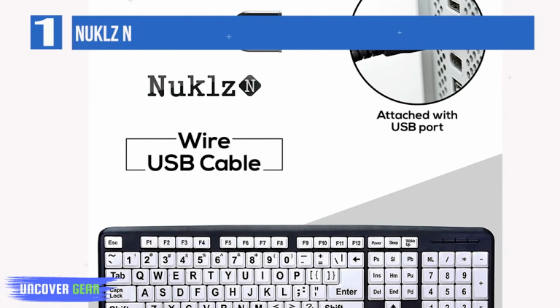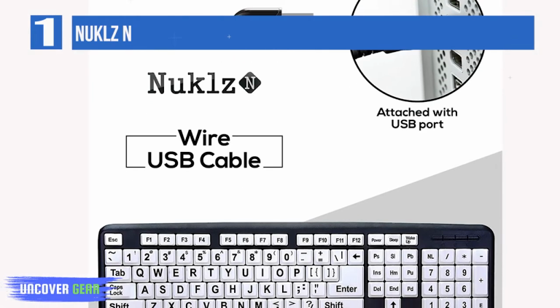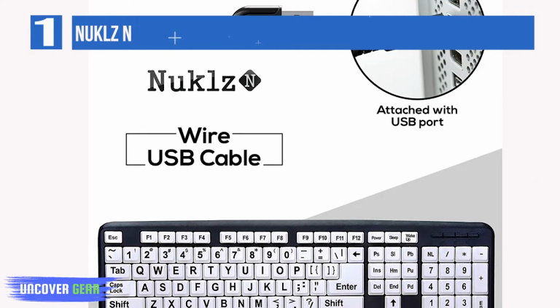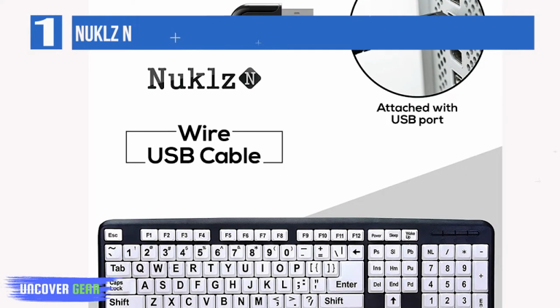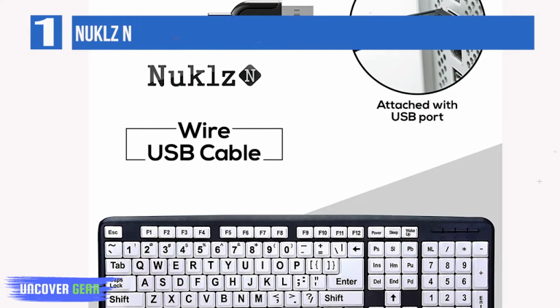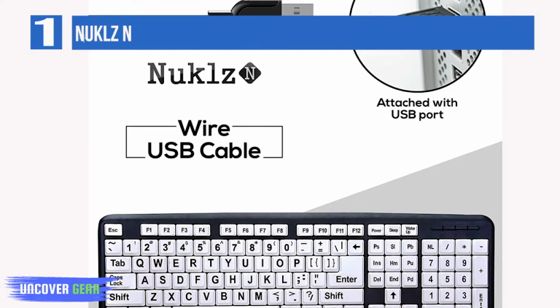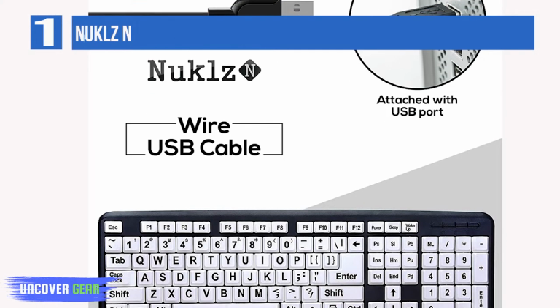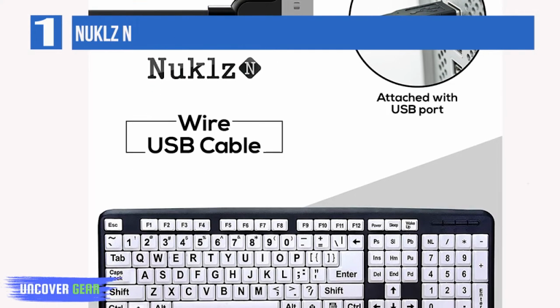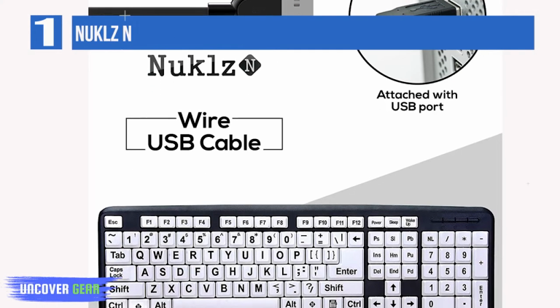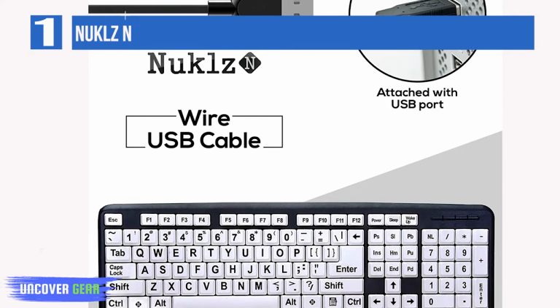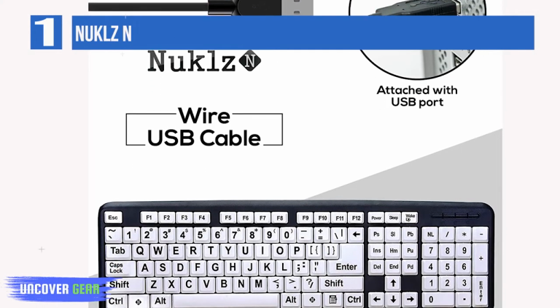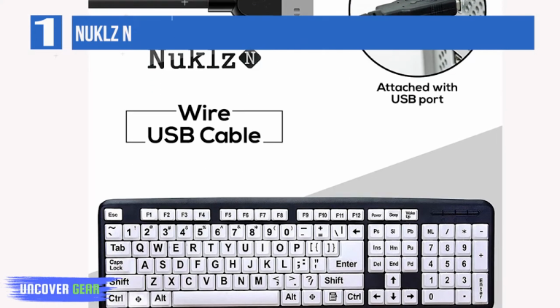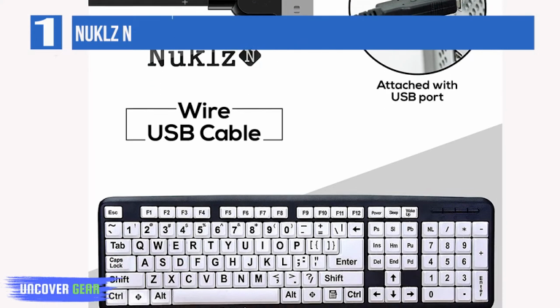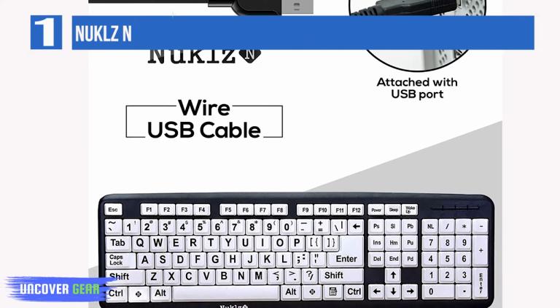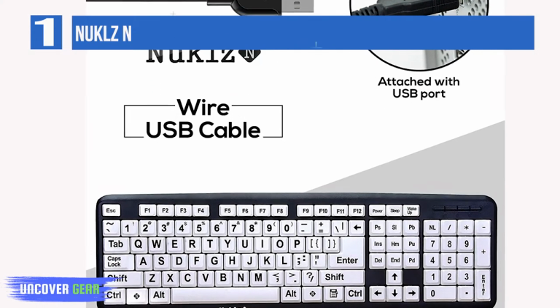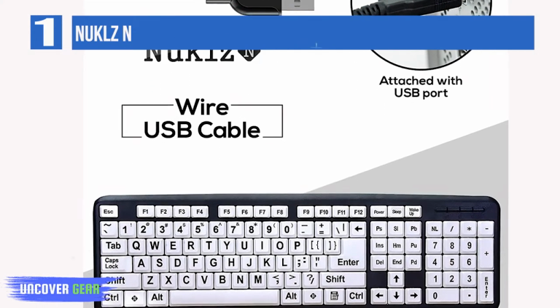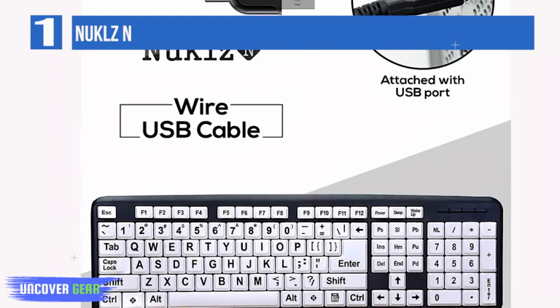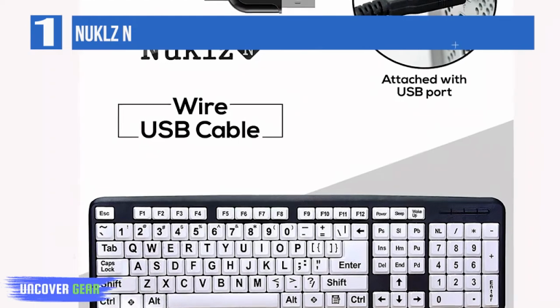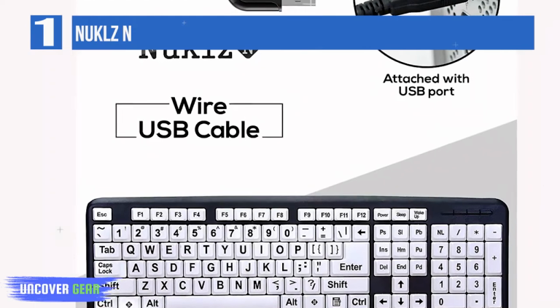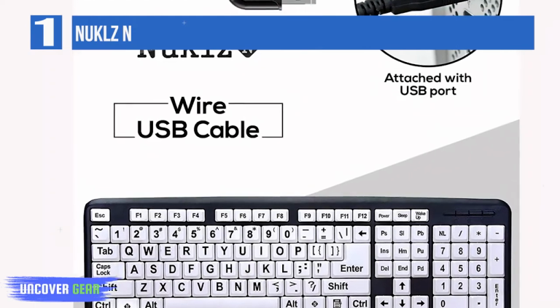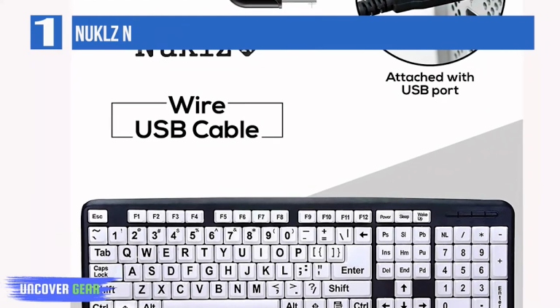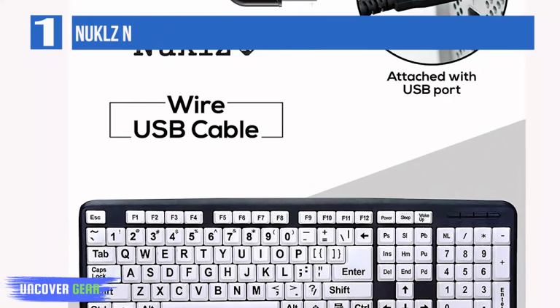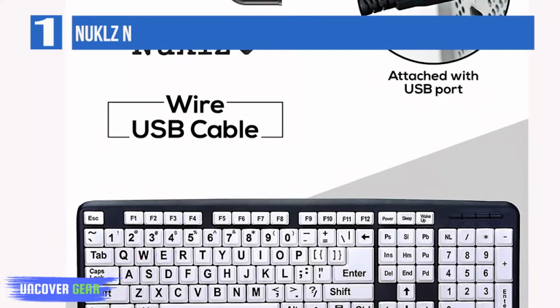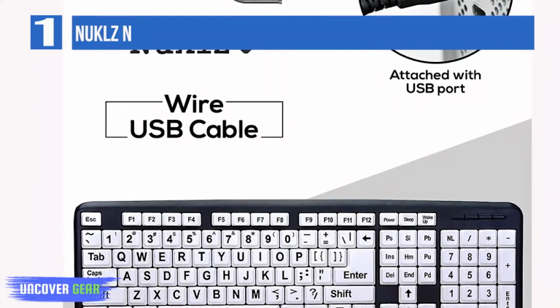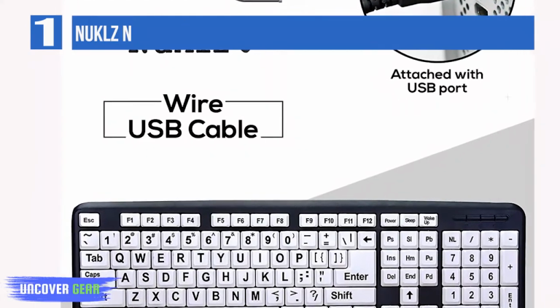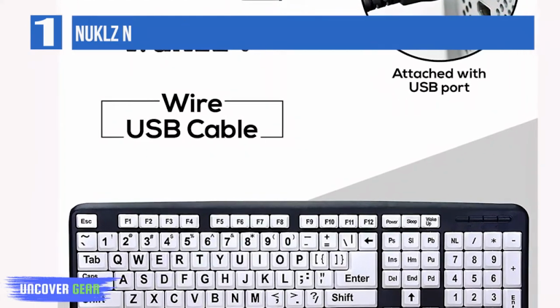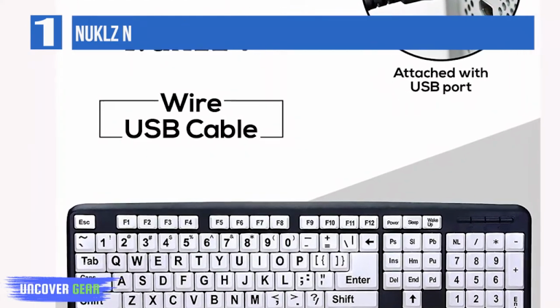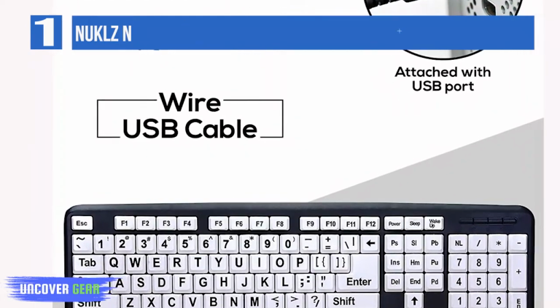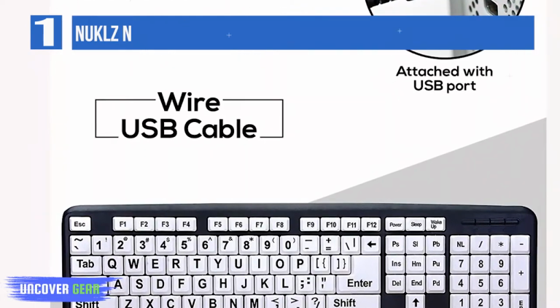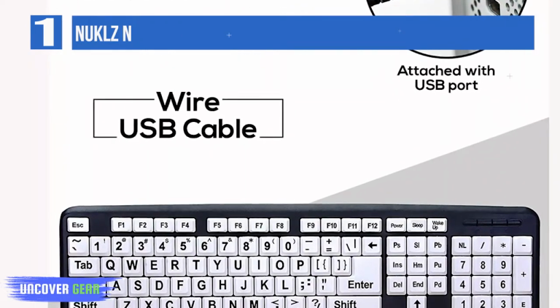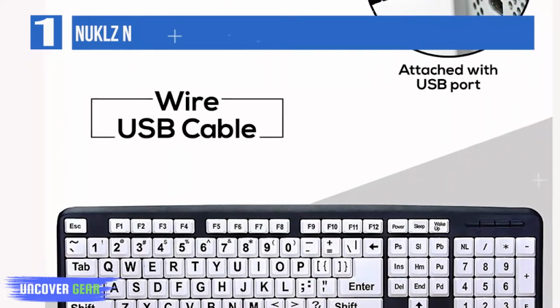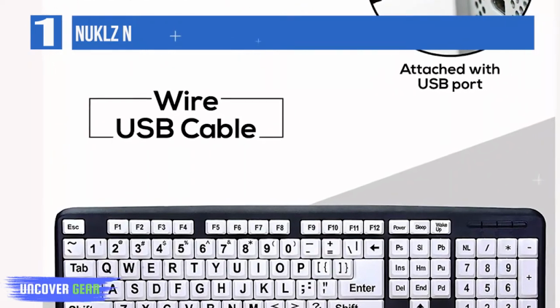Key features: quiet typing experience, large letter keyboard model, and simple wired USB connection.